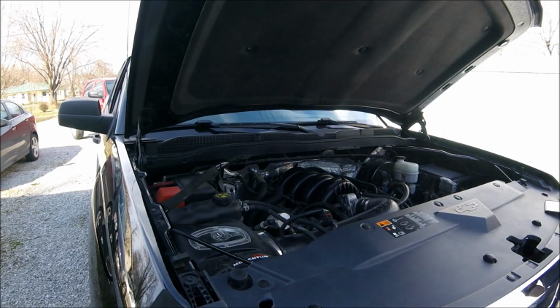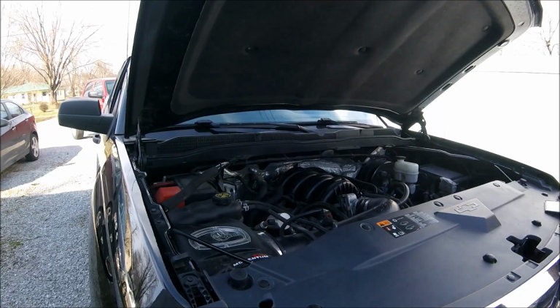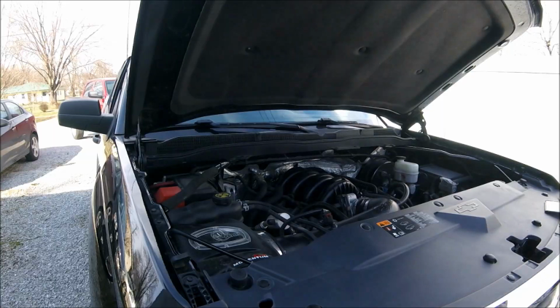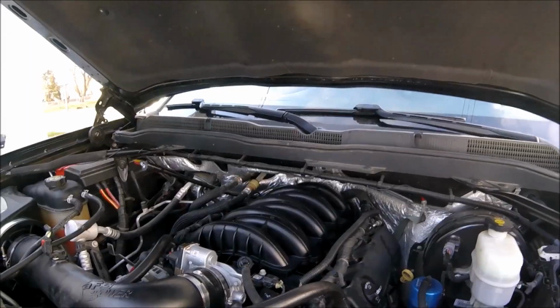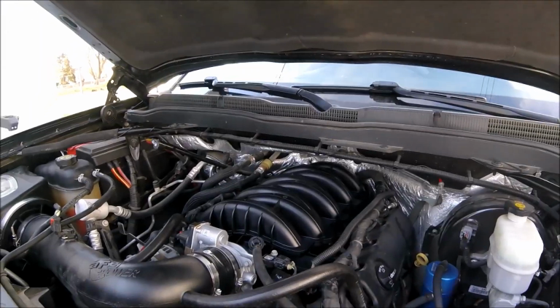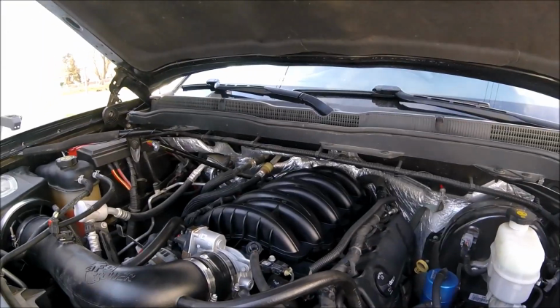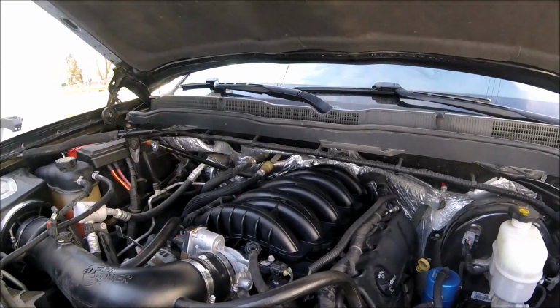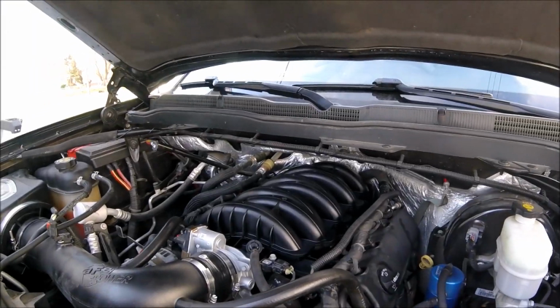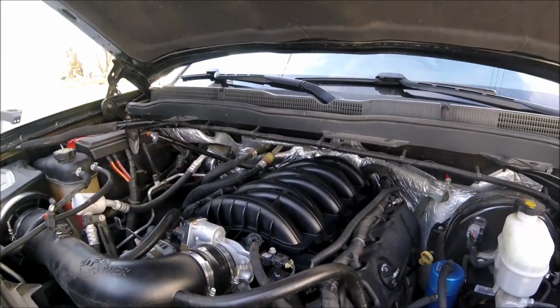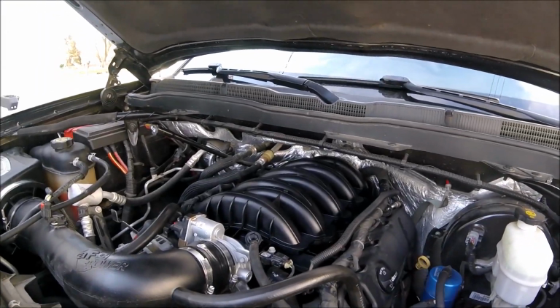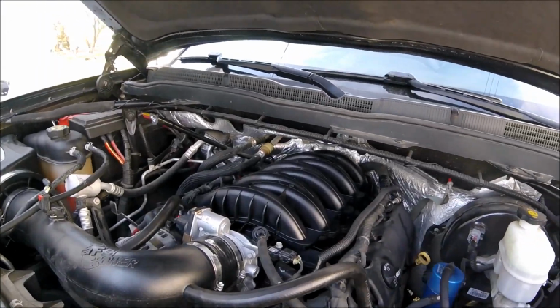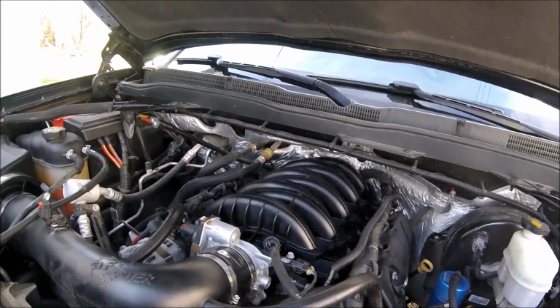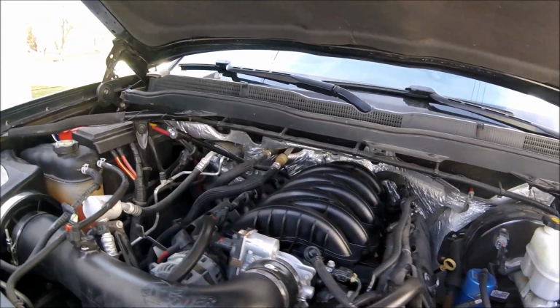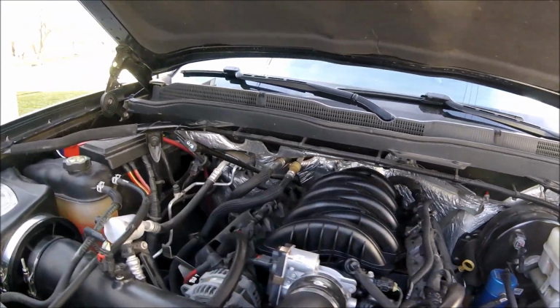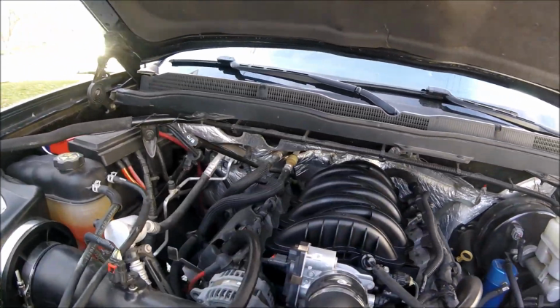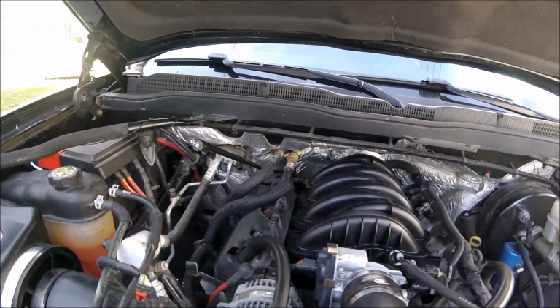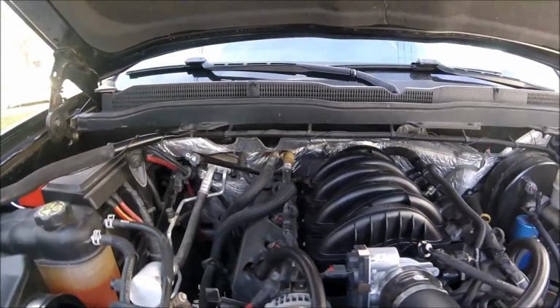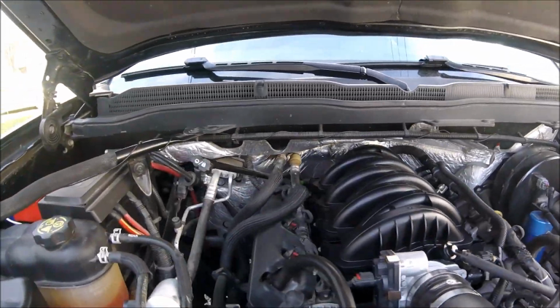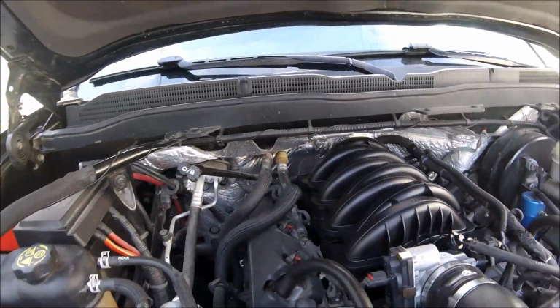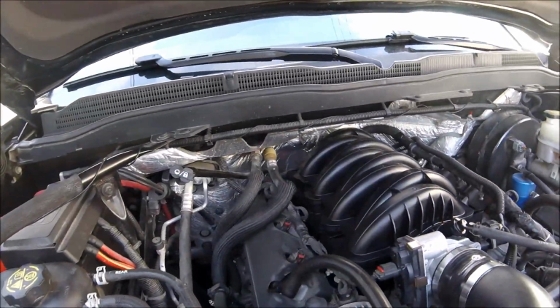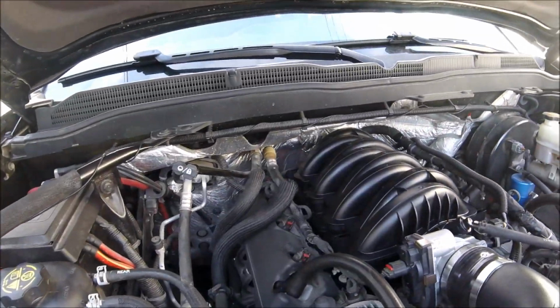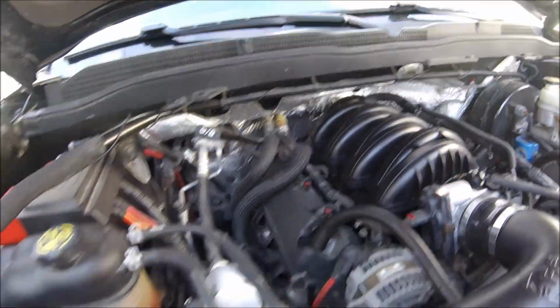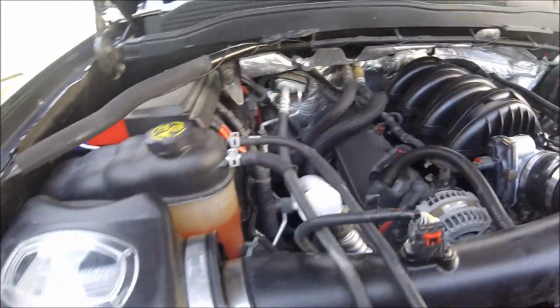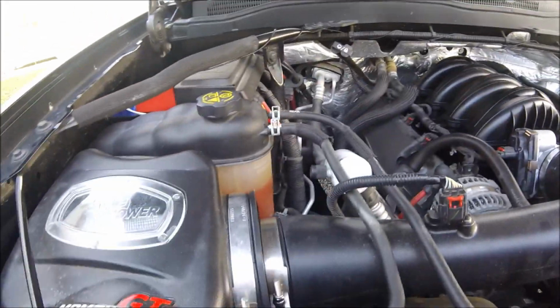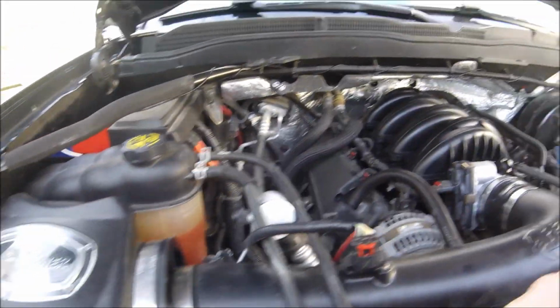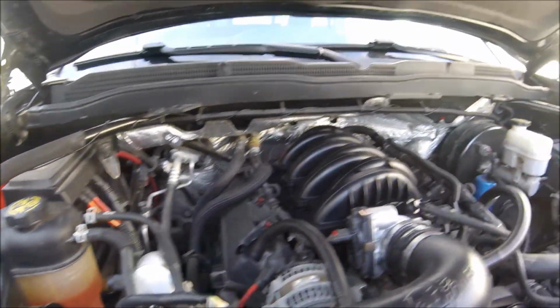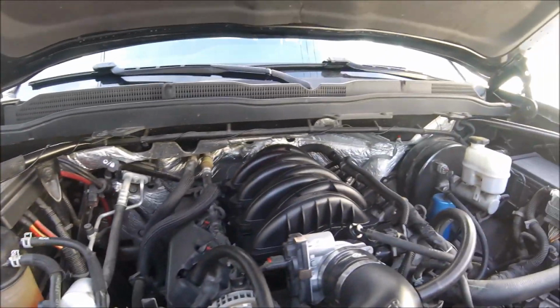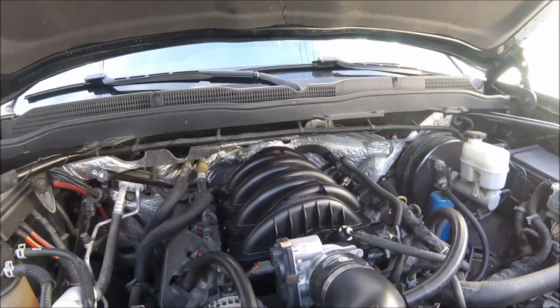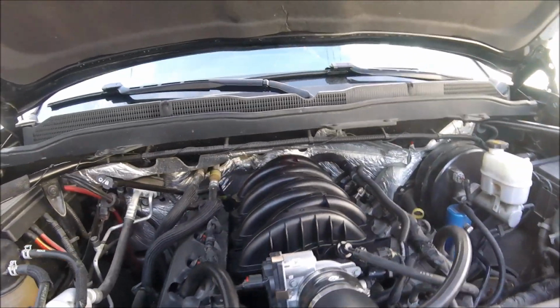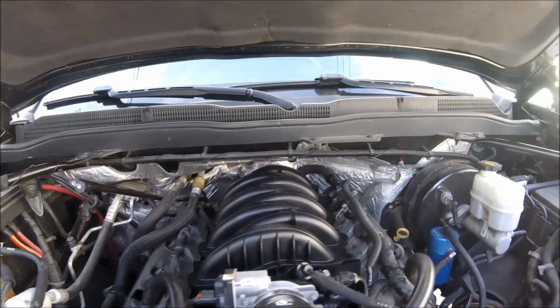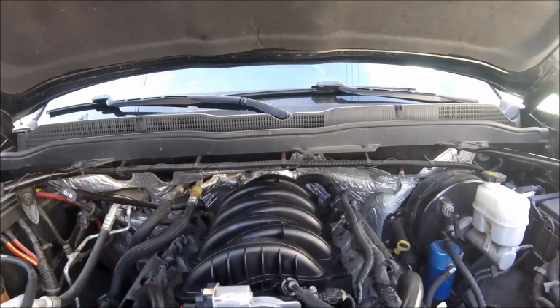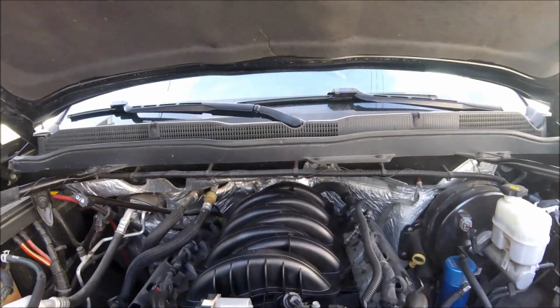Okie-dokie guys, everything is finally back in and torqued to specs.